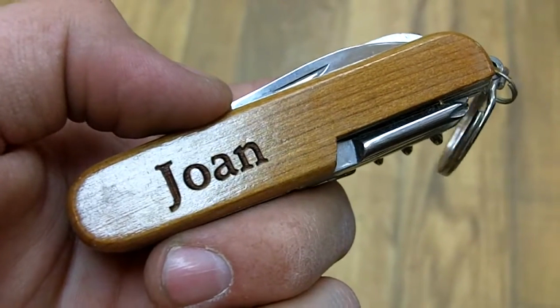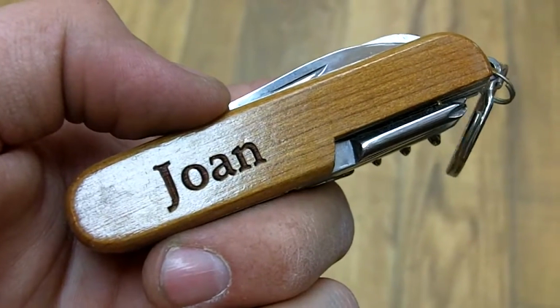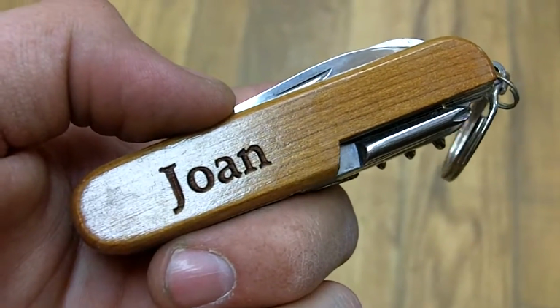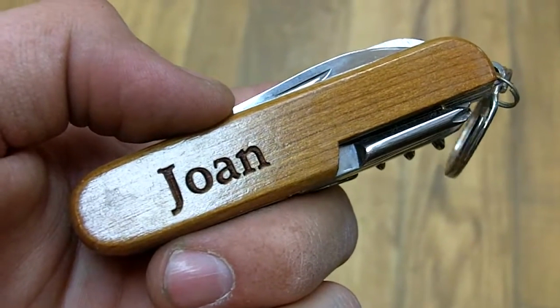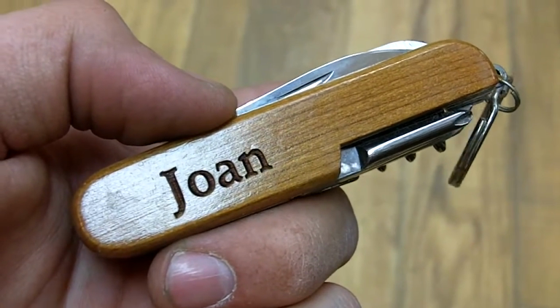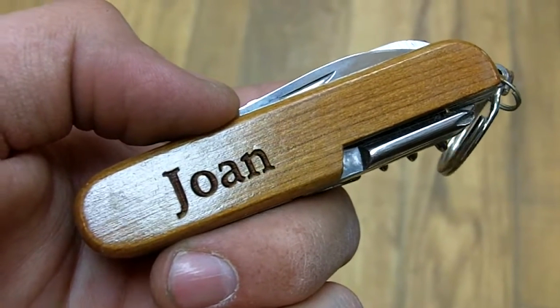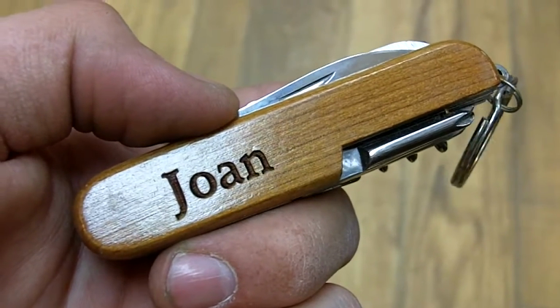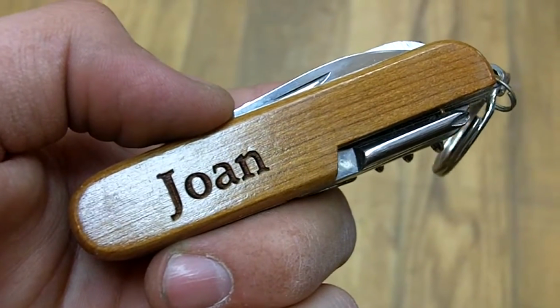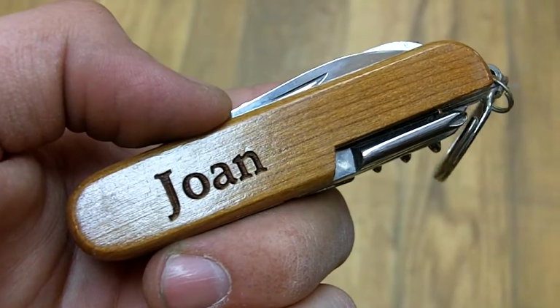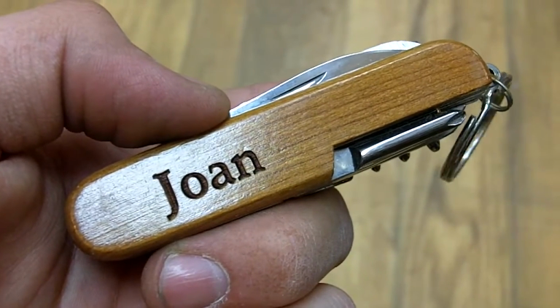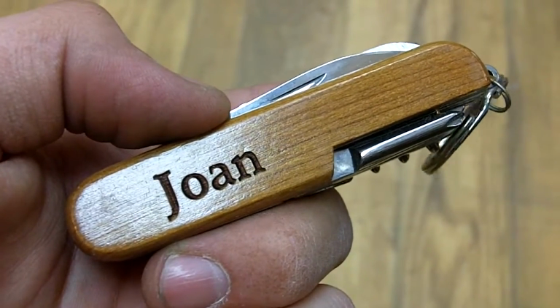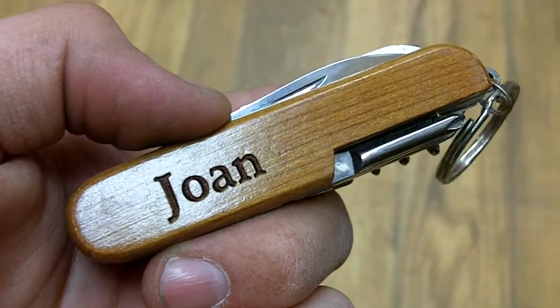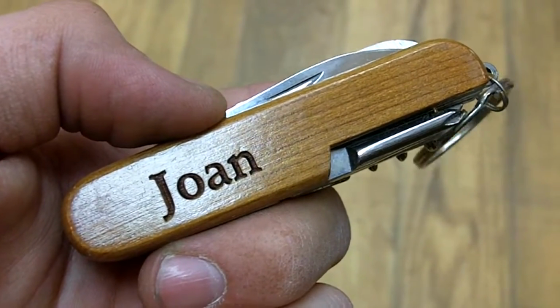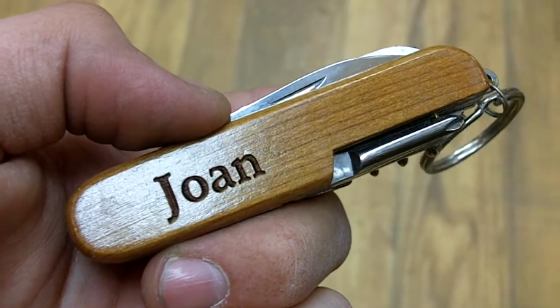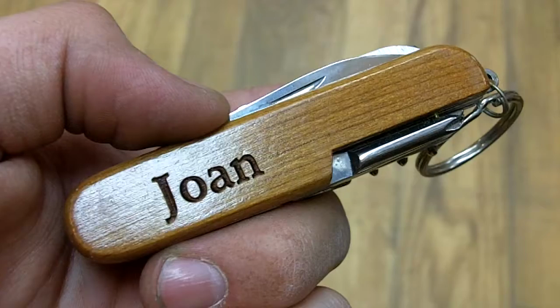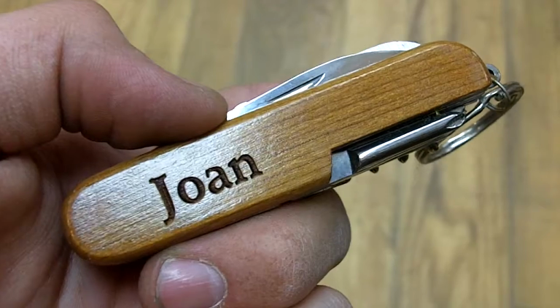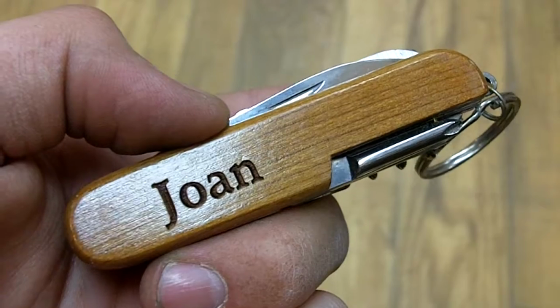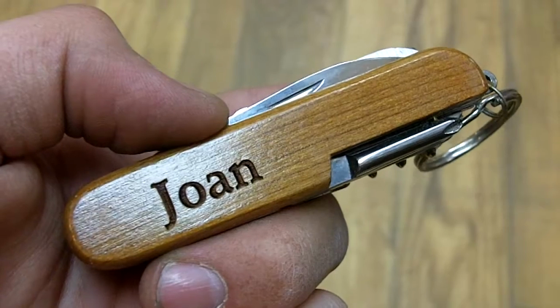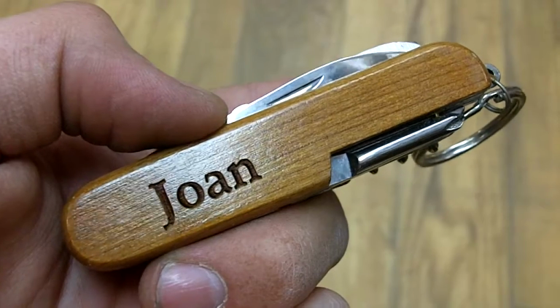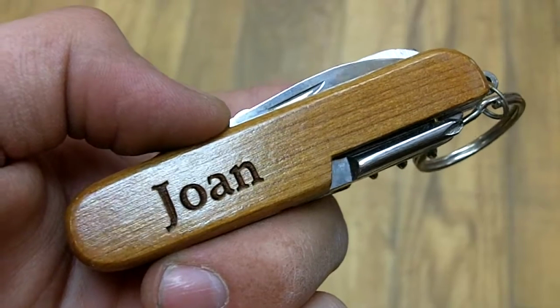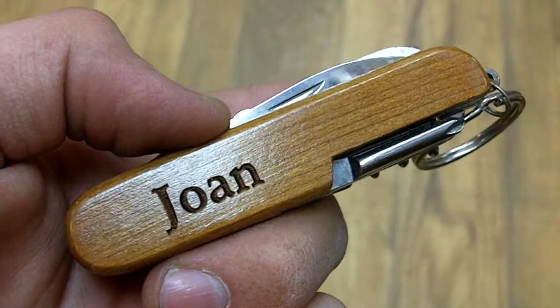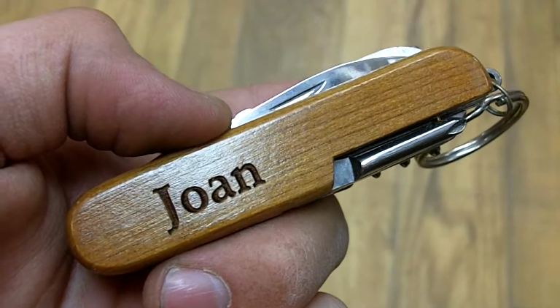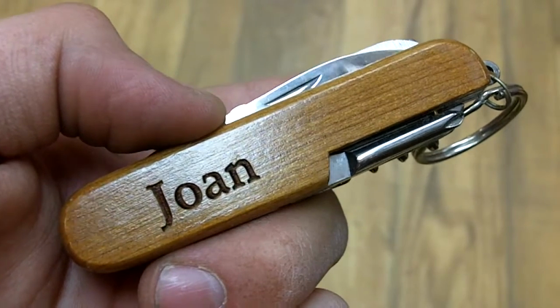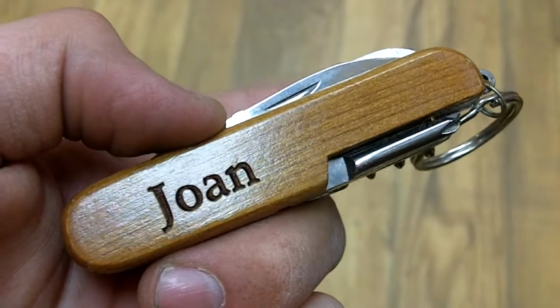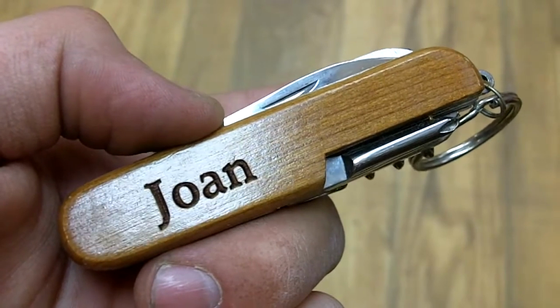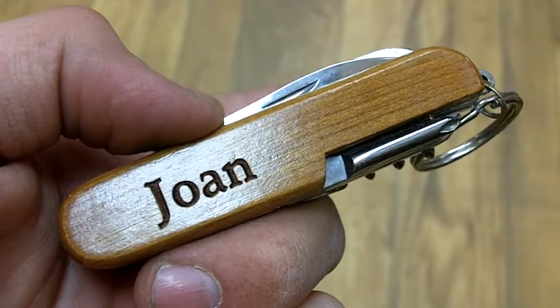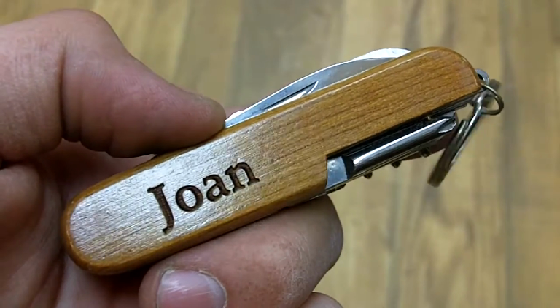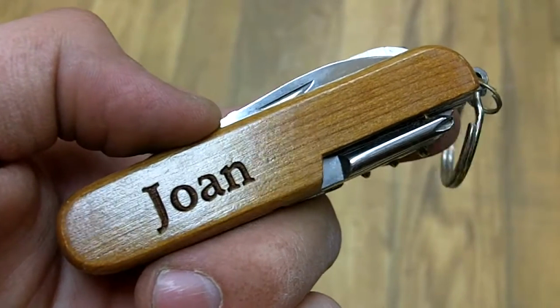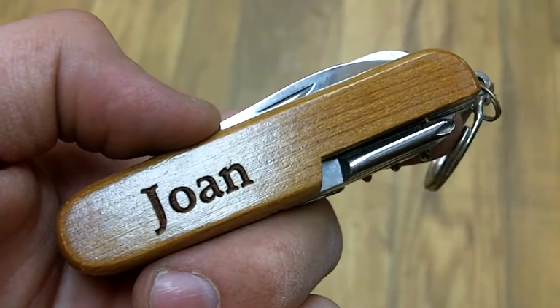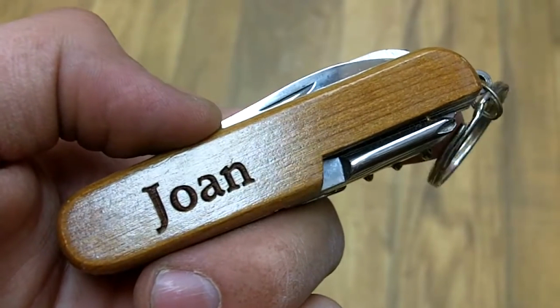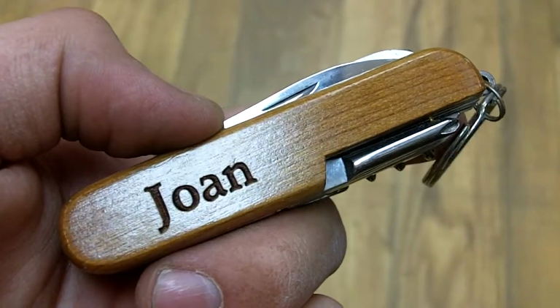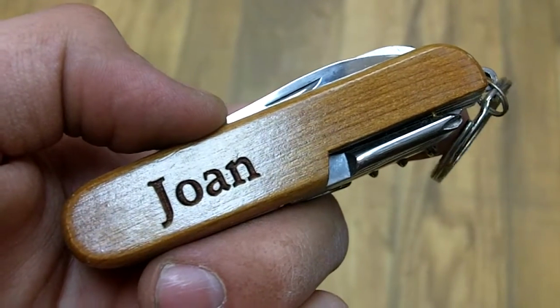Now, inside of this pocket knife, we have various files, knives, scissors, screwdrivers, bottle openers, even a corkscrew.